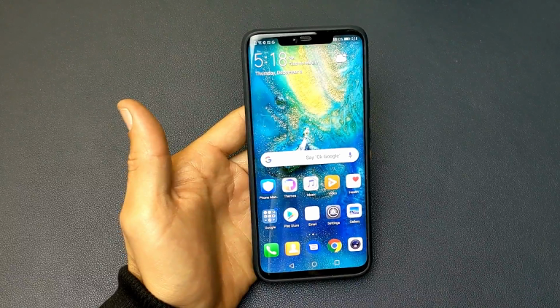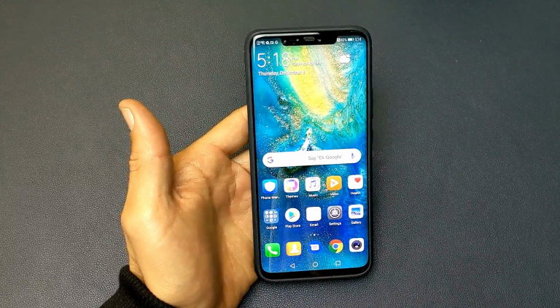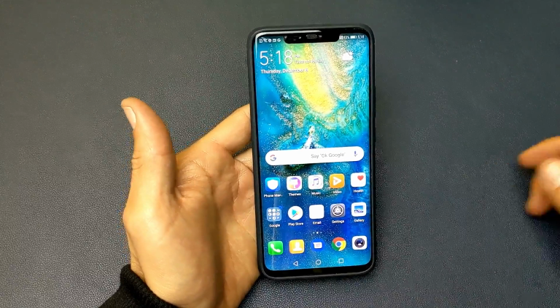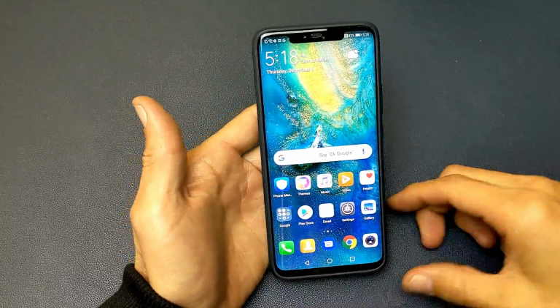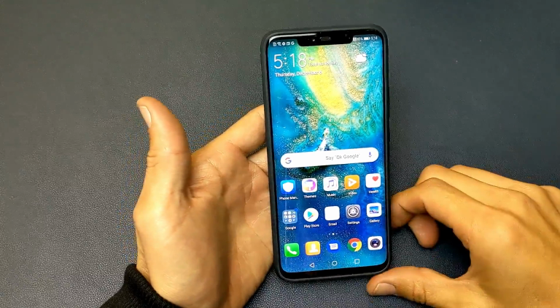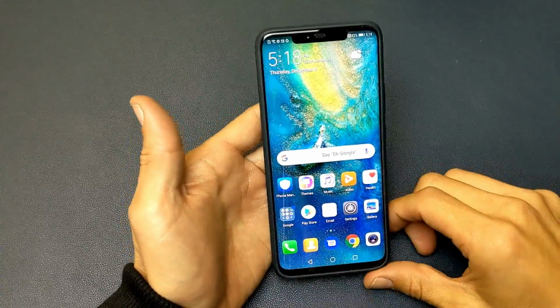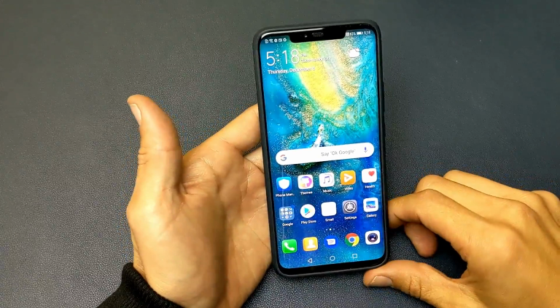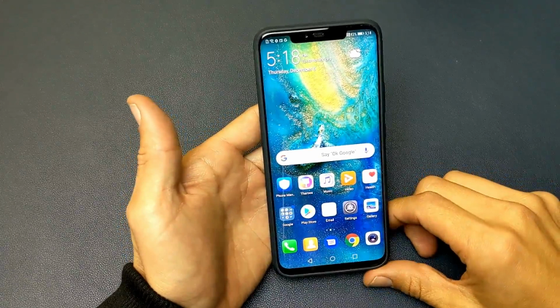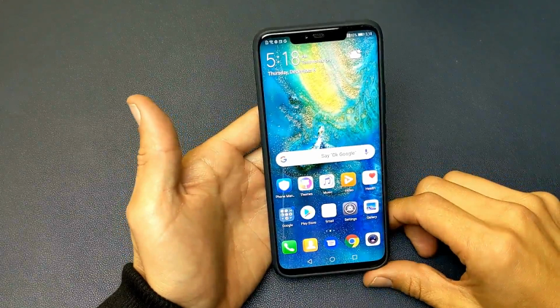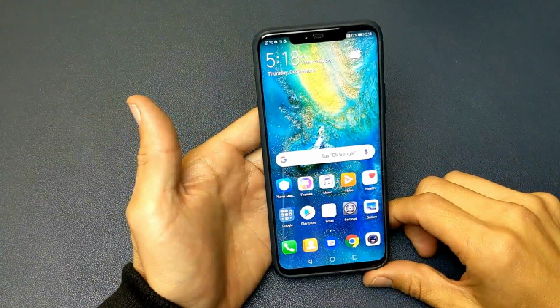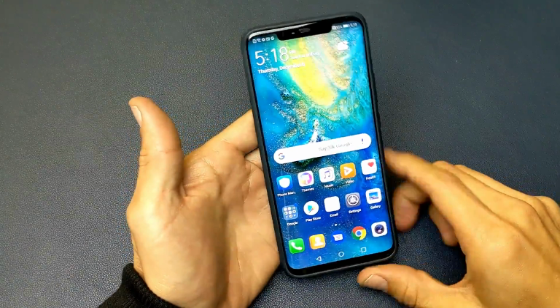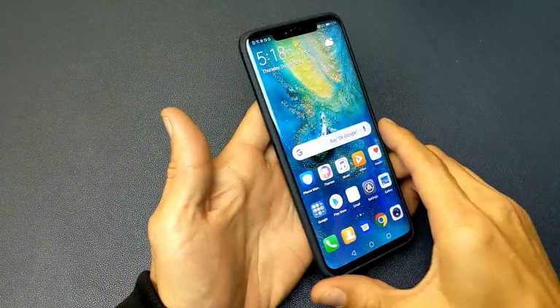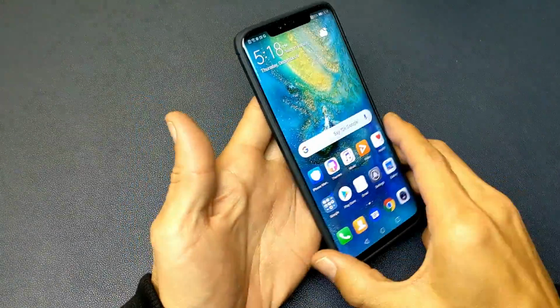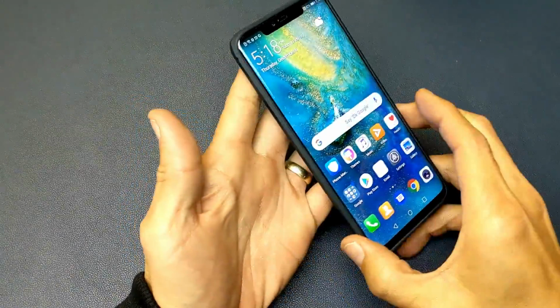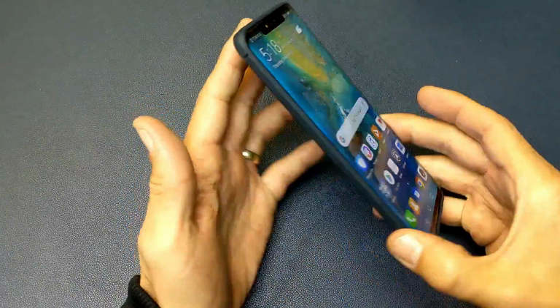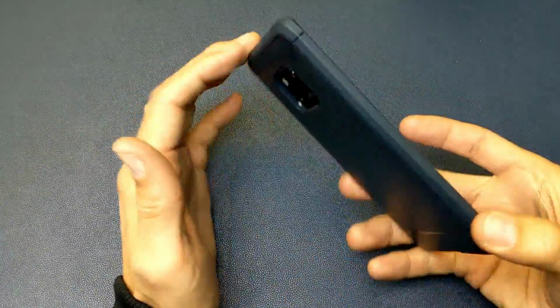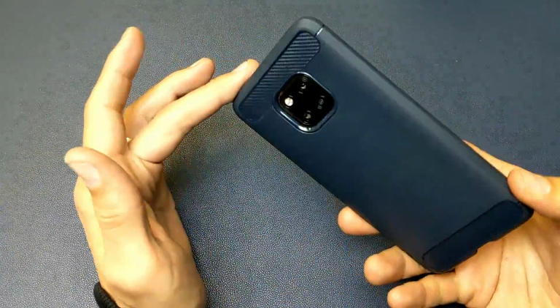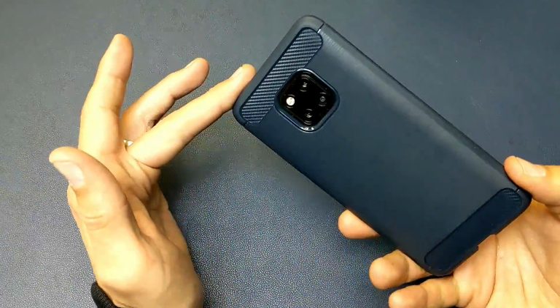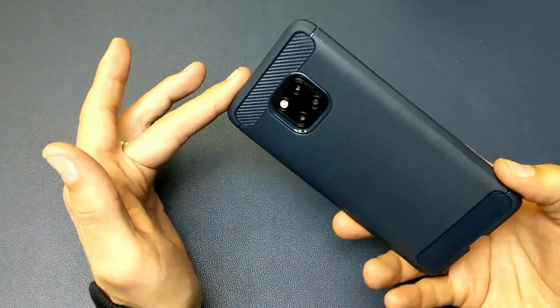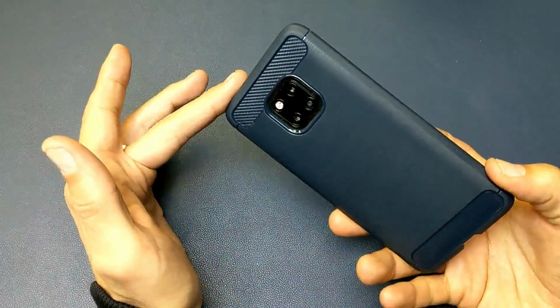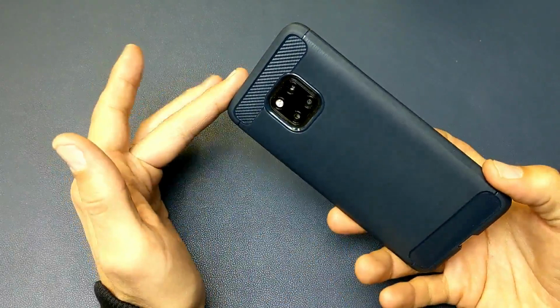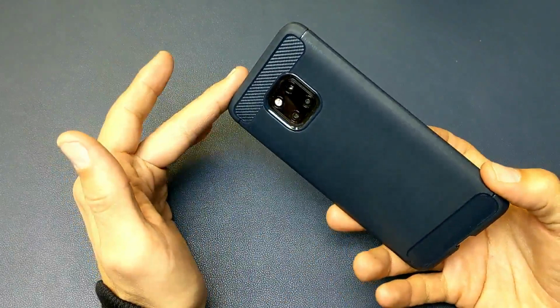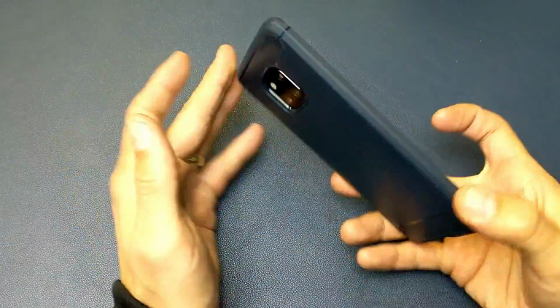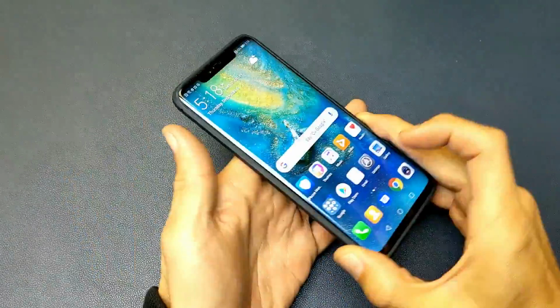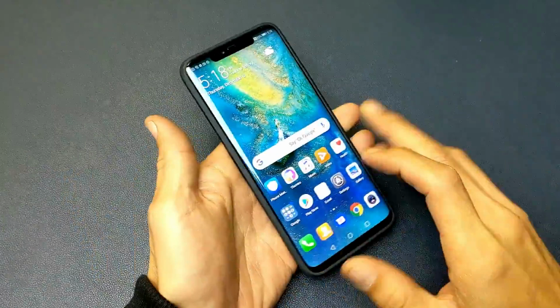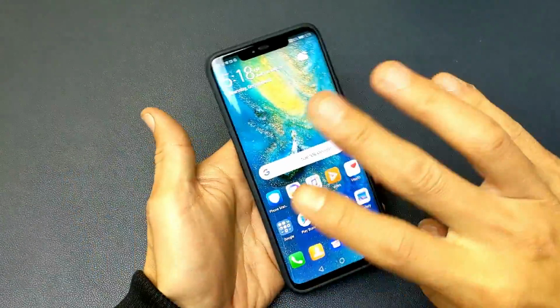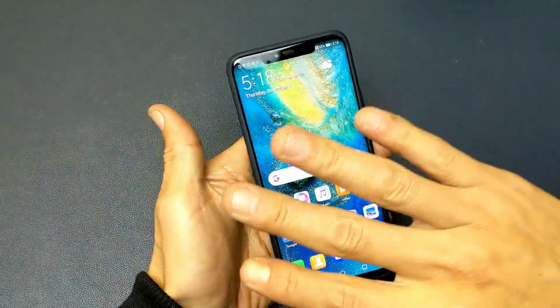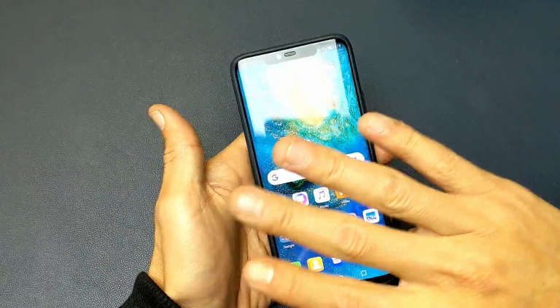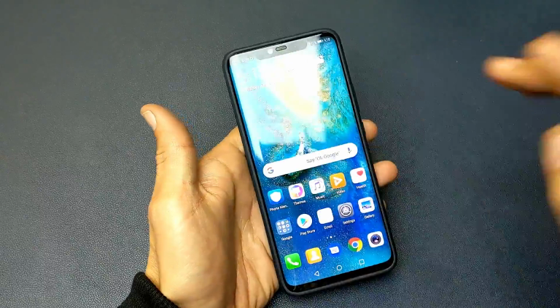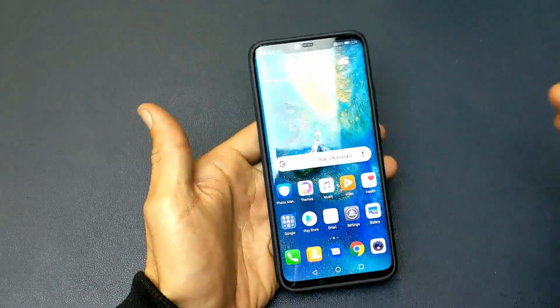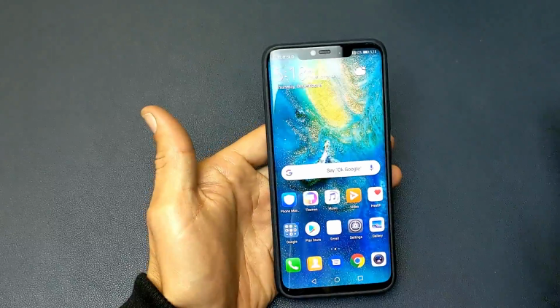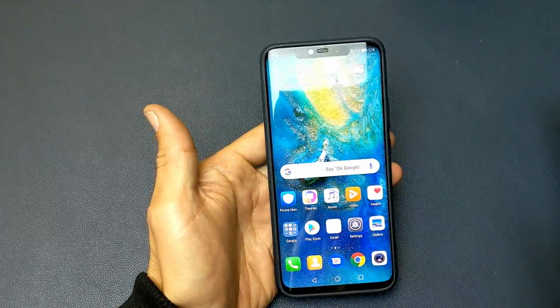Hey, what is going on guys? I have a Huawei Mate 20 Pro here and I'm going to show you four ways to take a screenshot.